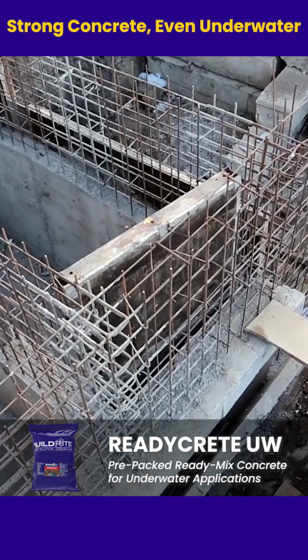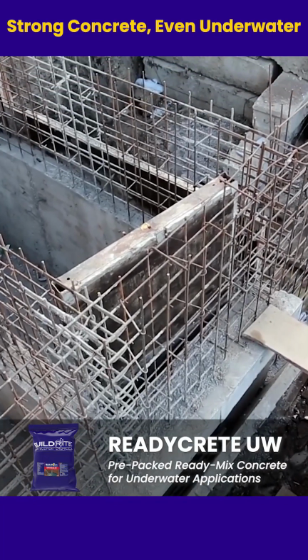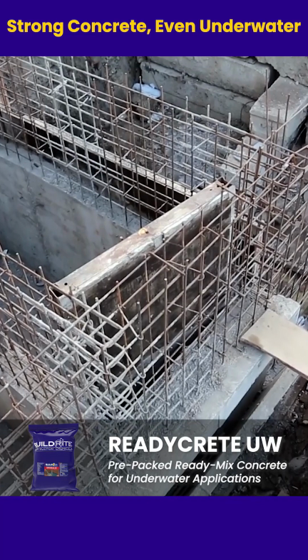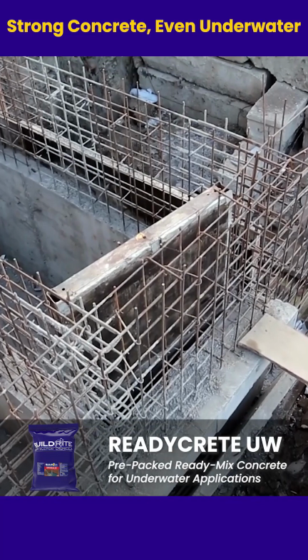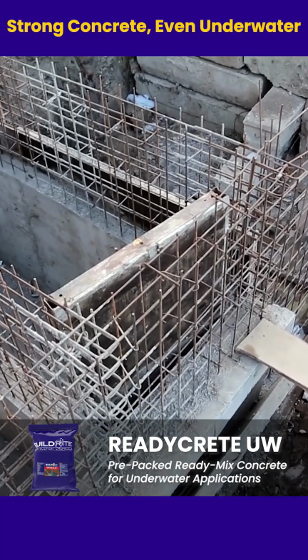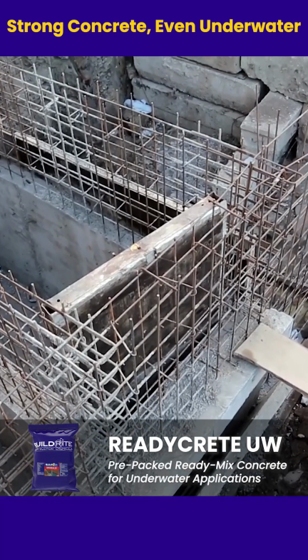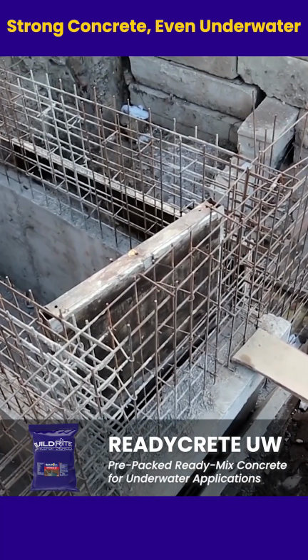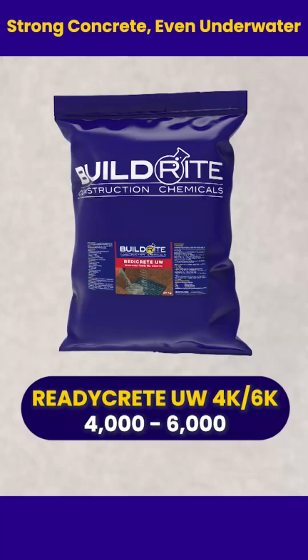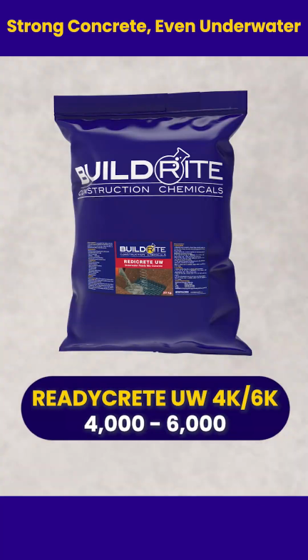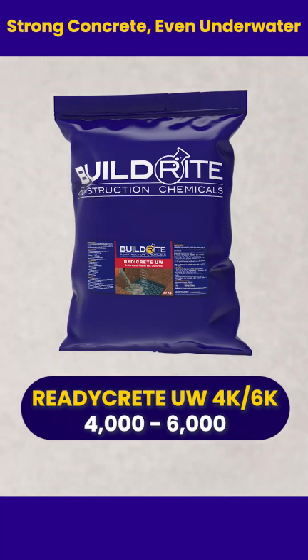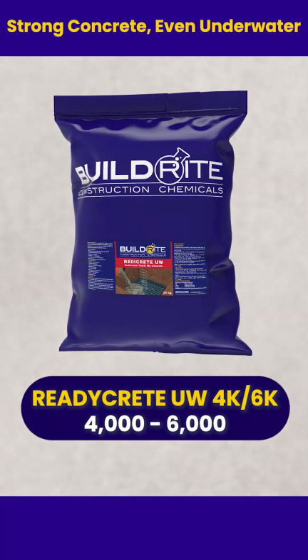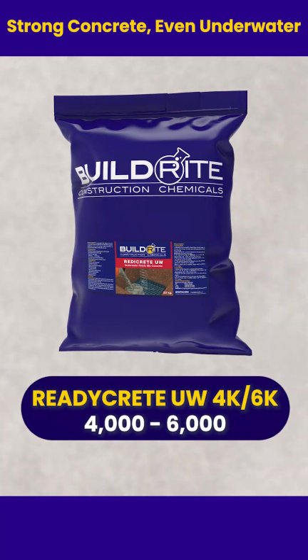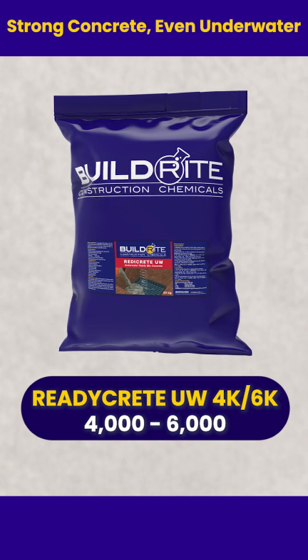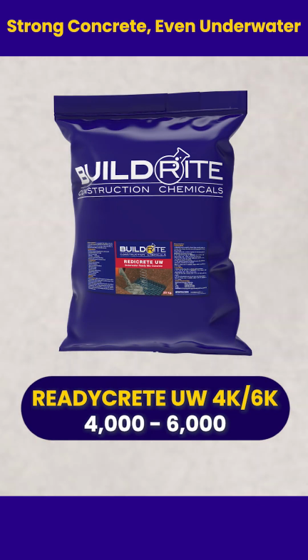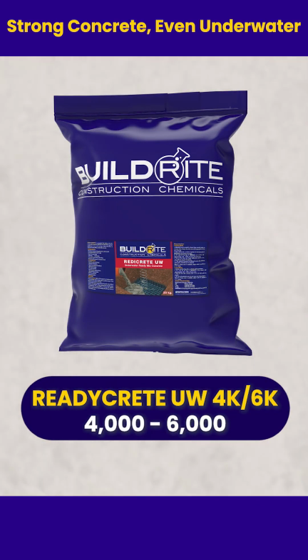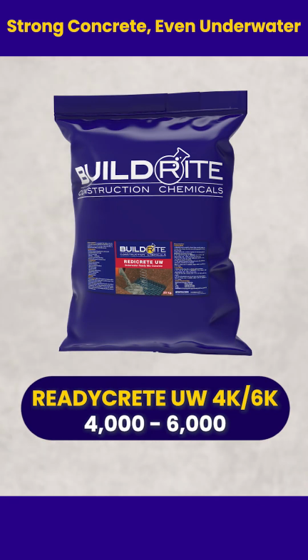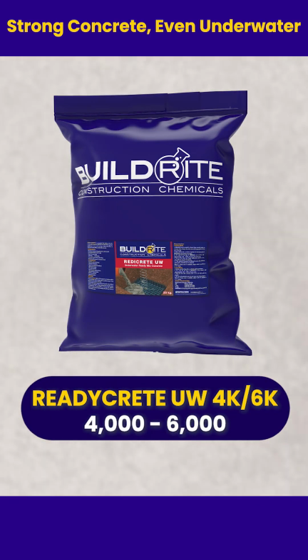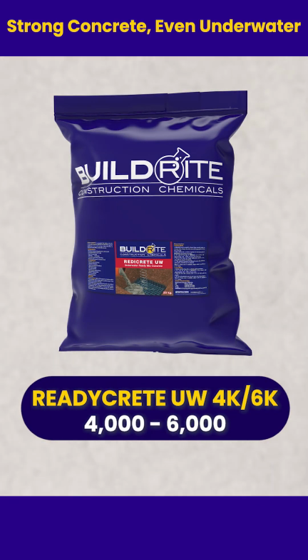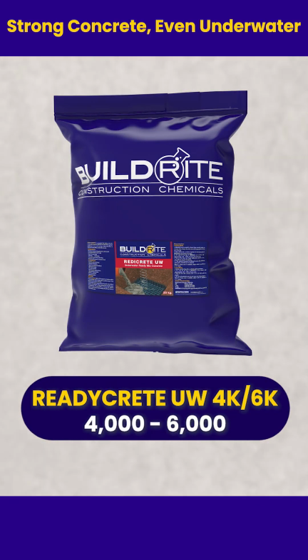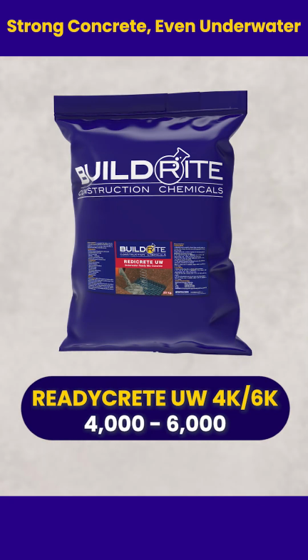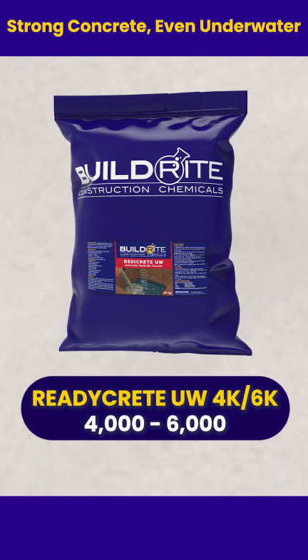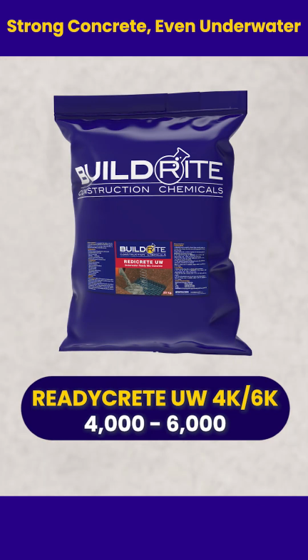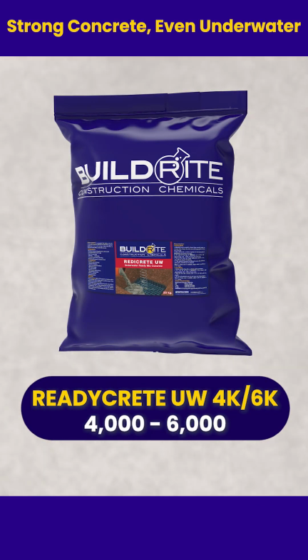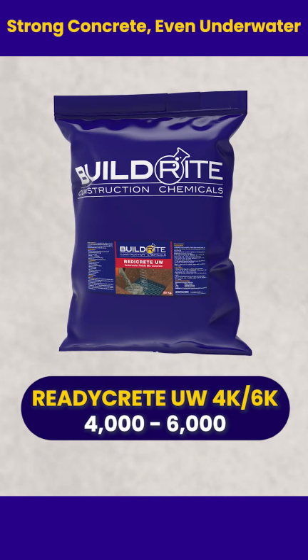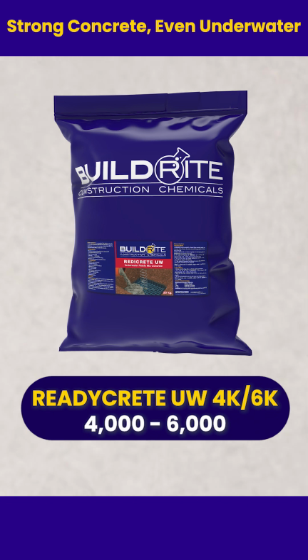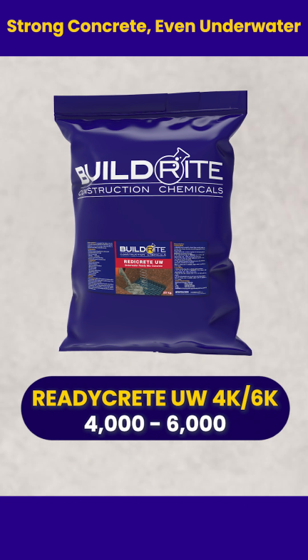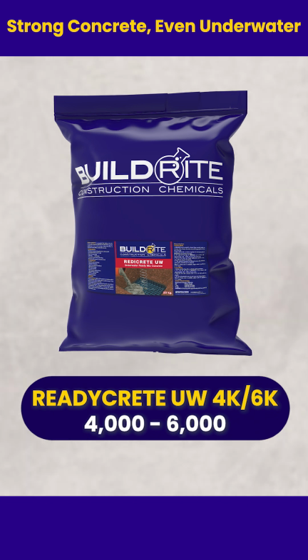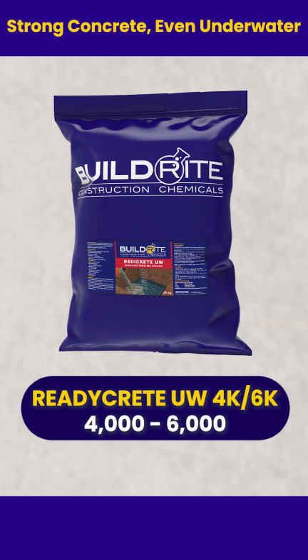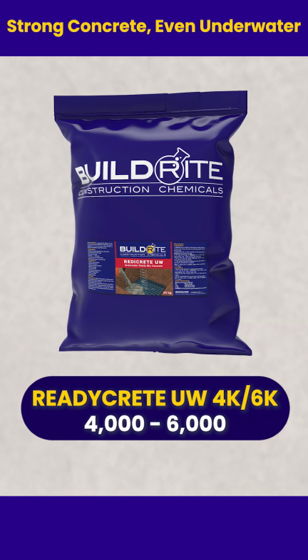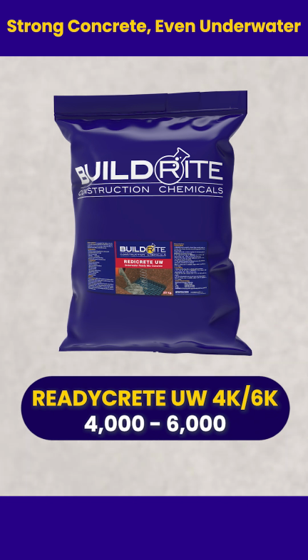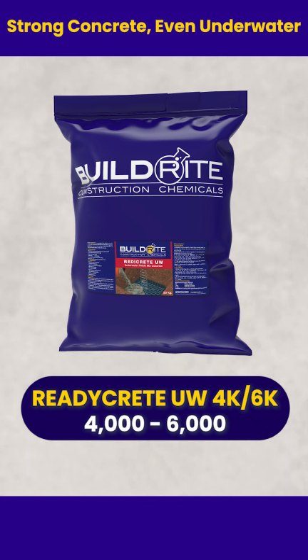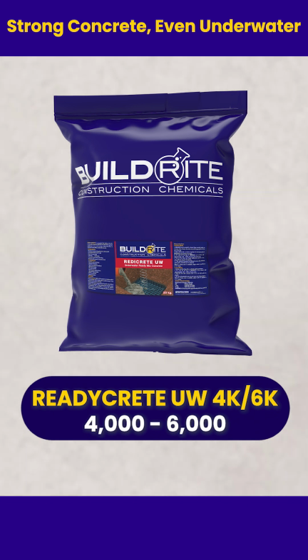Rain or shine. BuildRight ReadyCrete UW — high-strength underwater concrete. Strong, versatile, reliable.